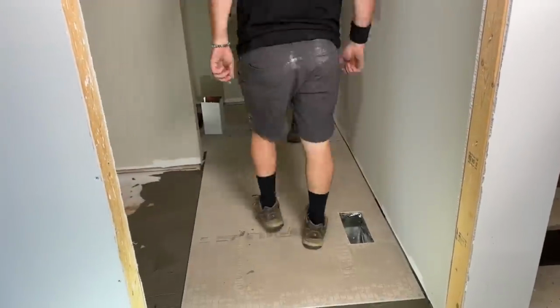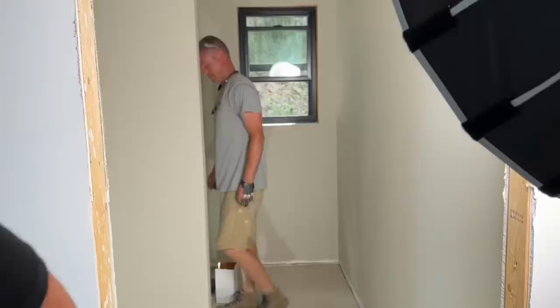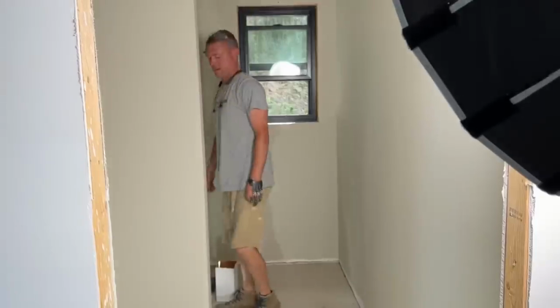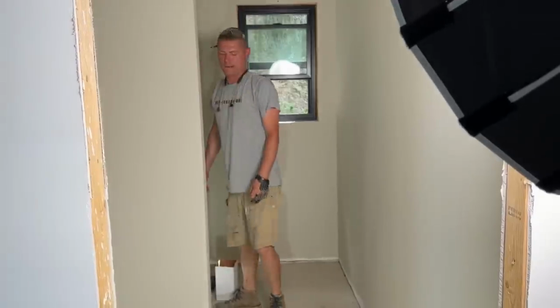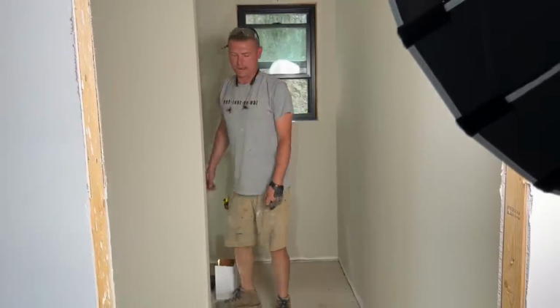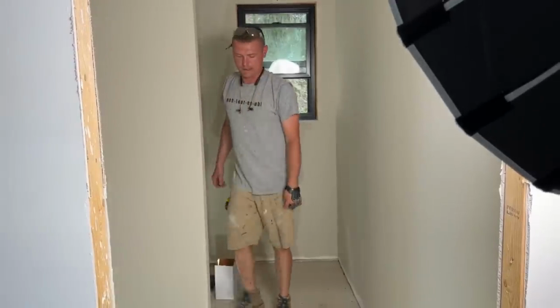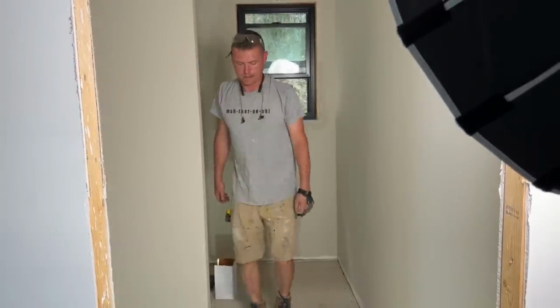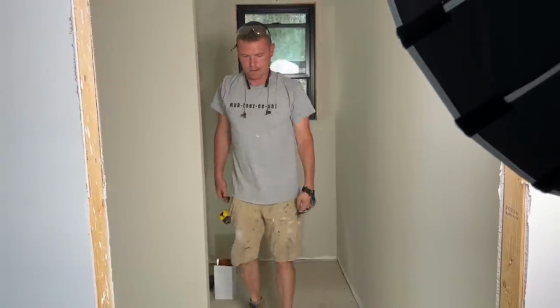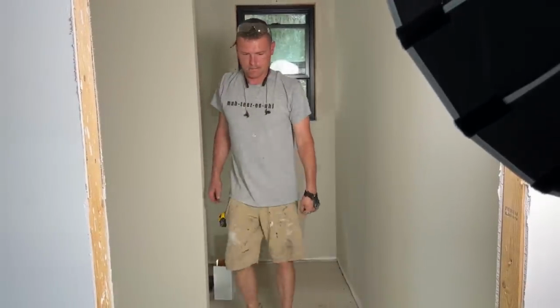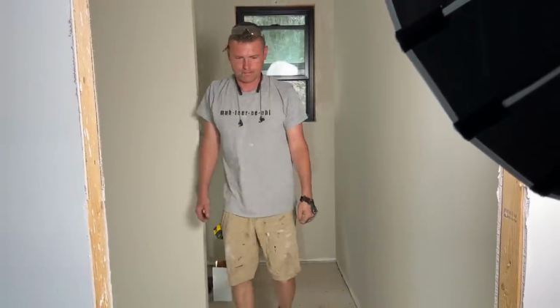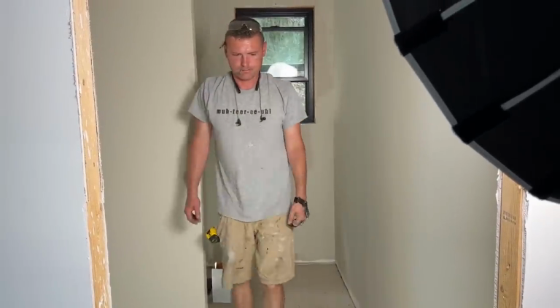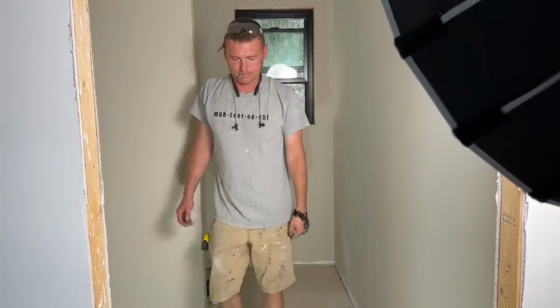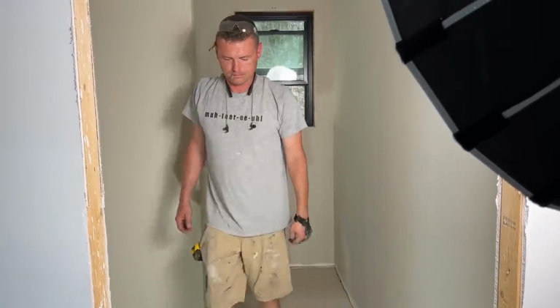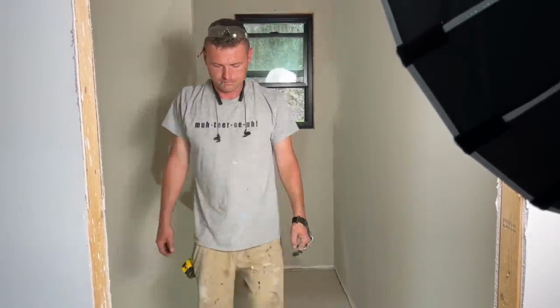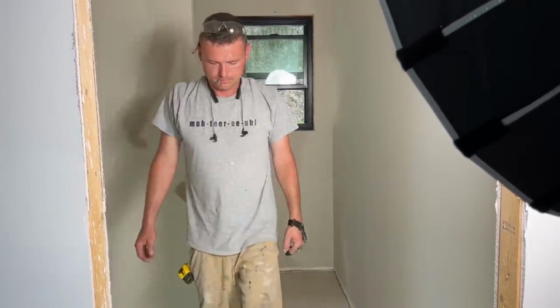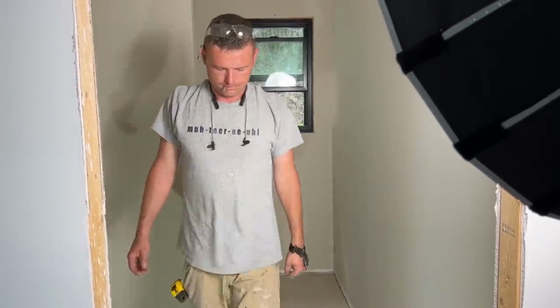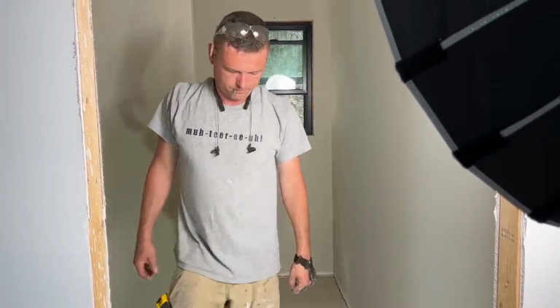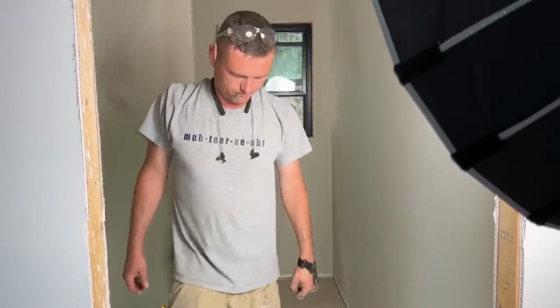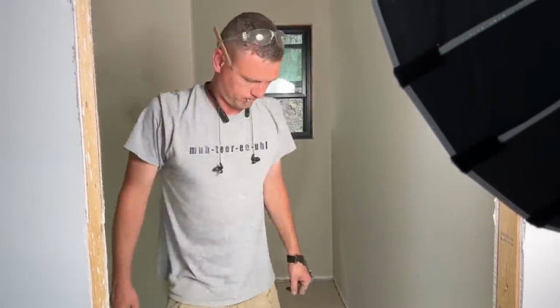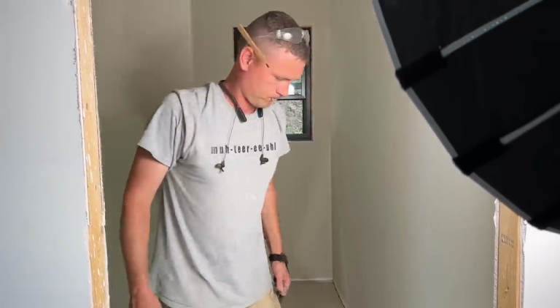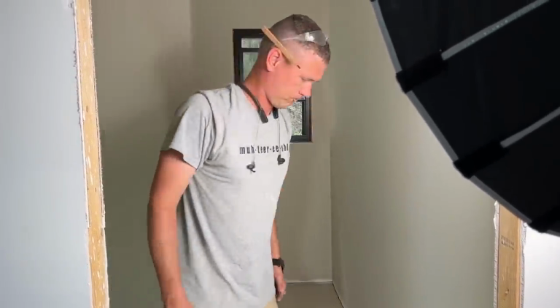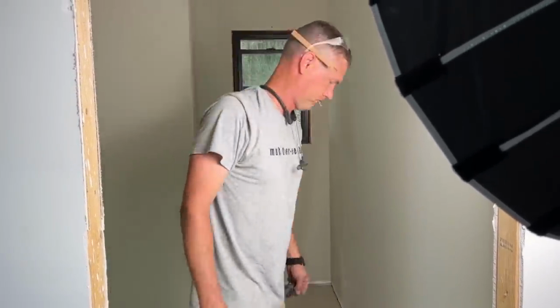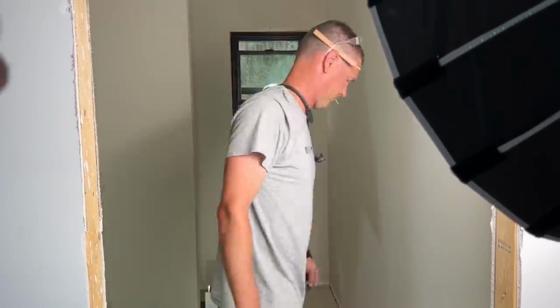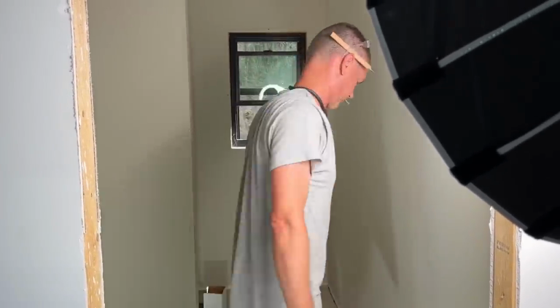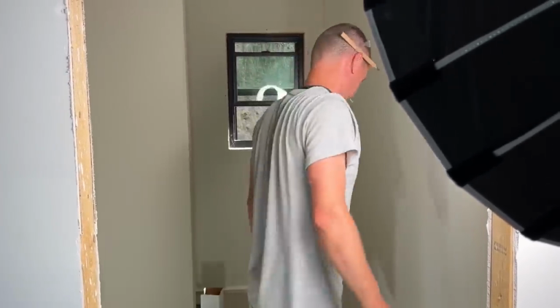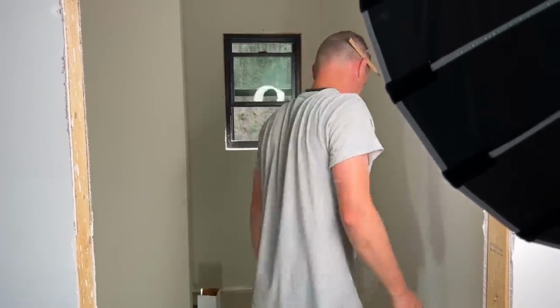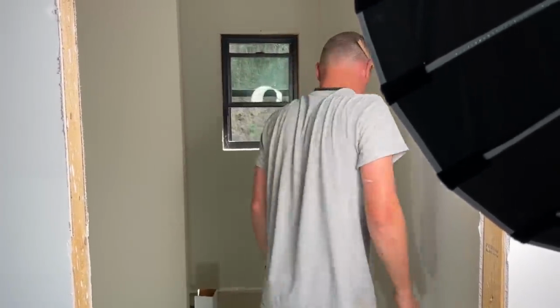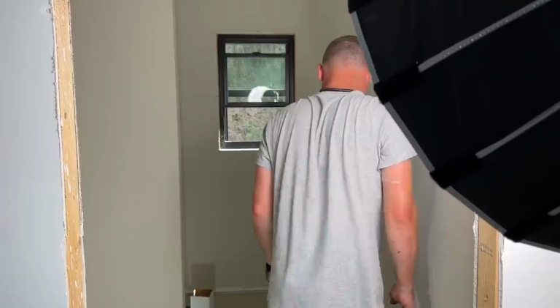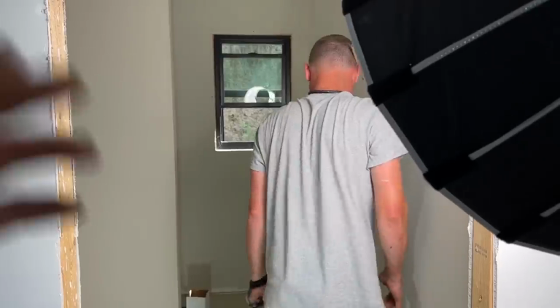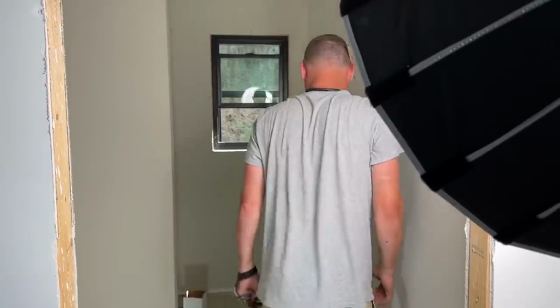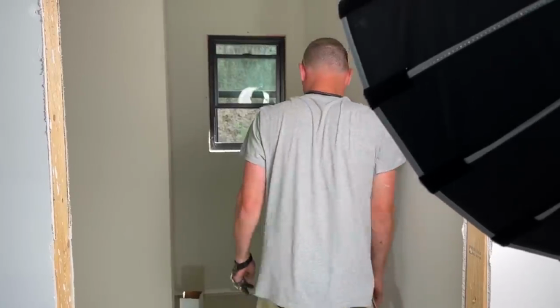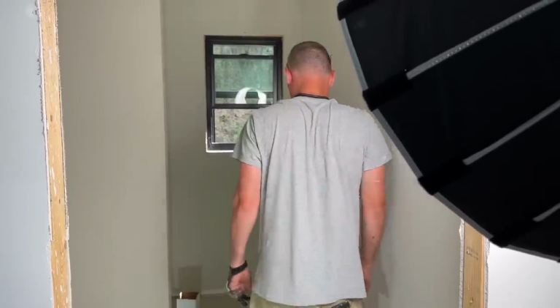I keep wondering why it's so dark and then I realize I've got my sunglasses on — I kept thinking they were my regular safety glasses.